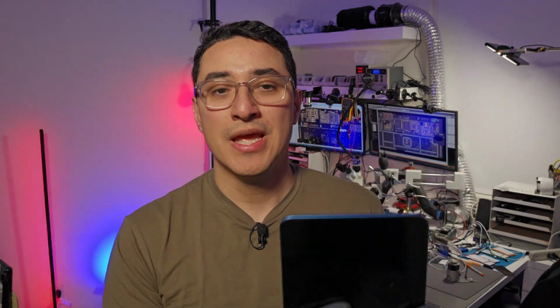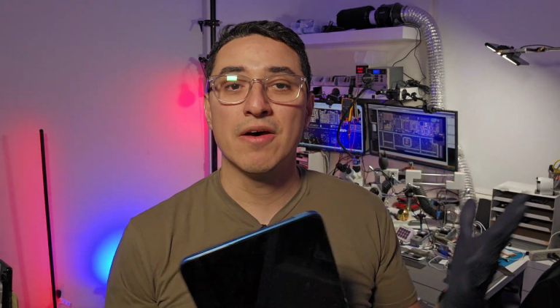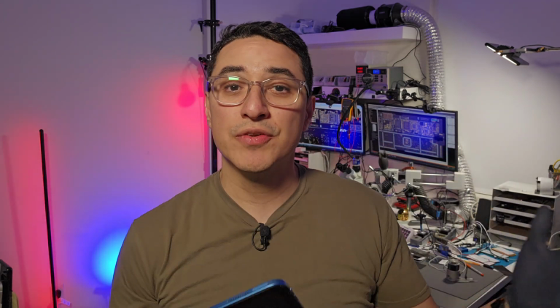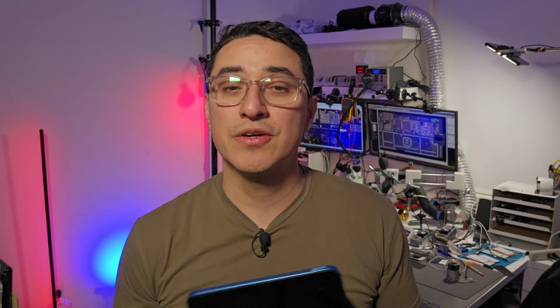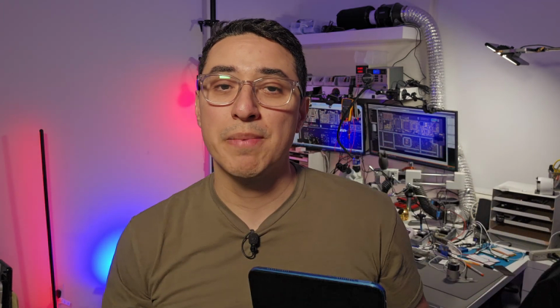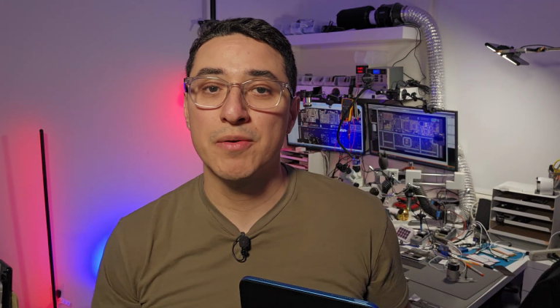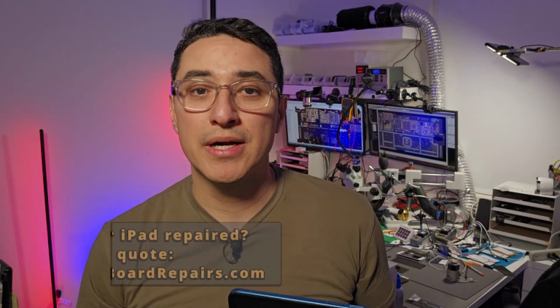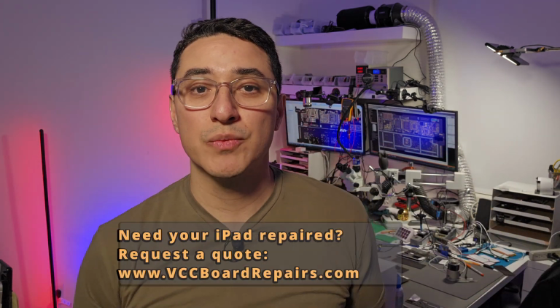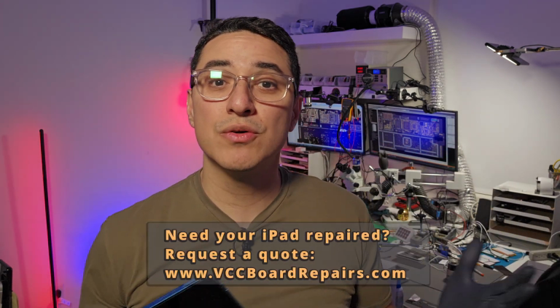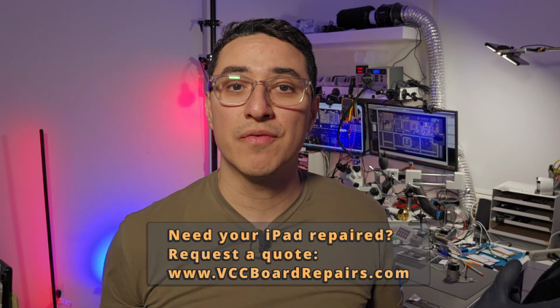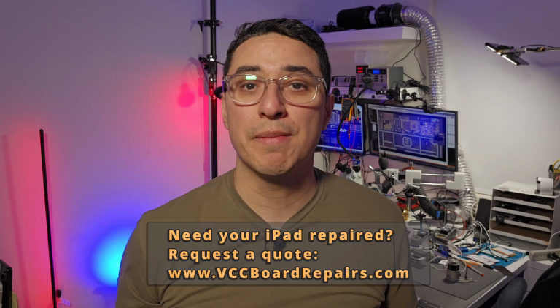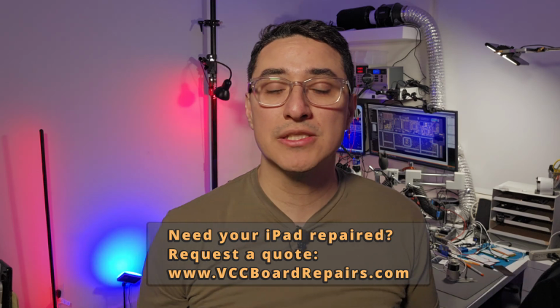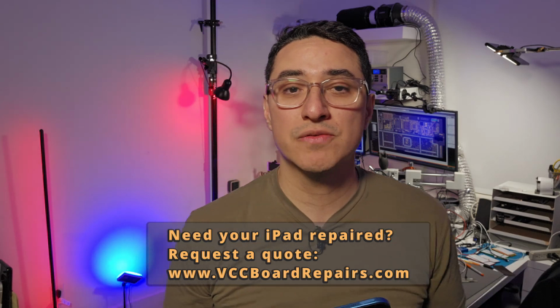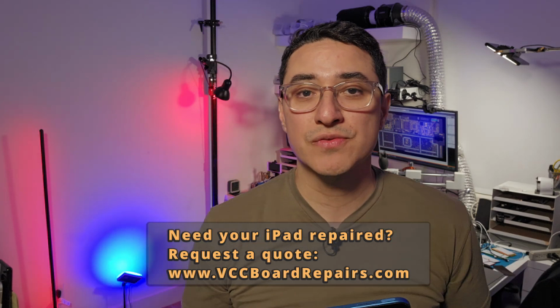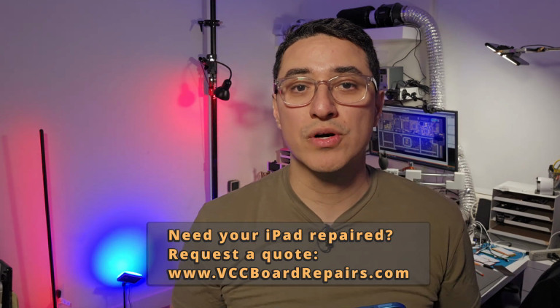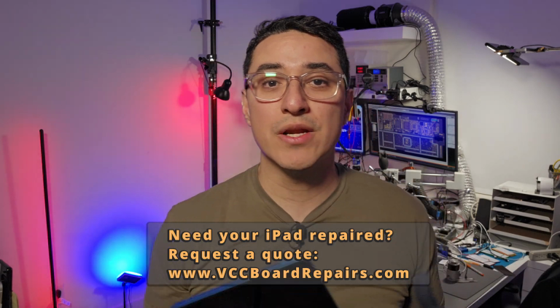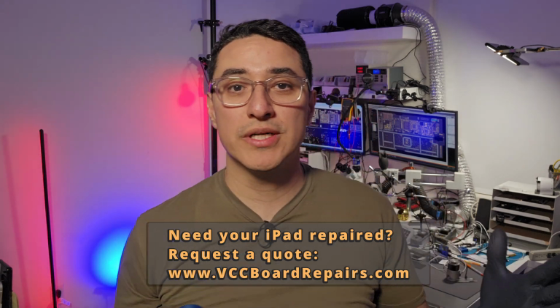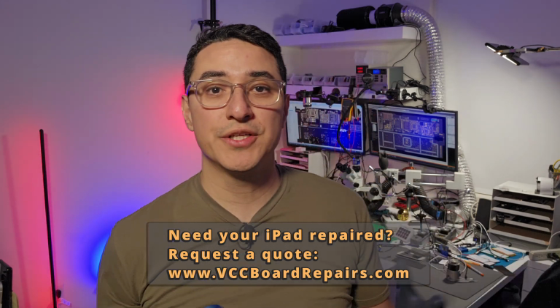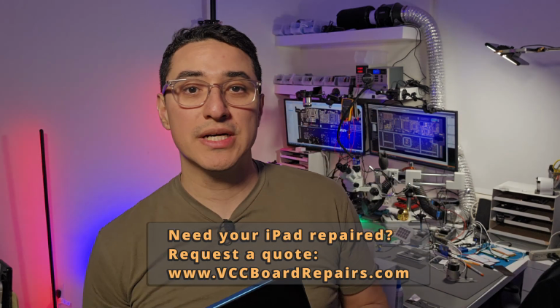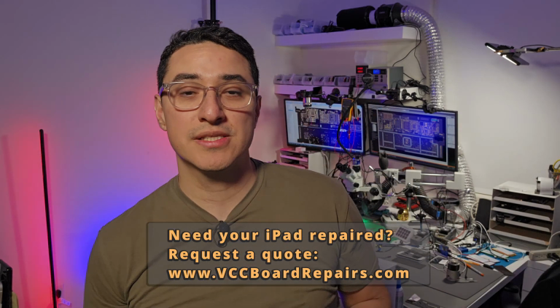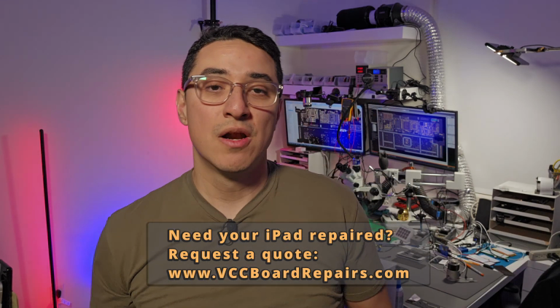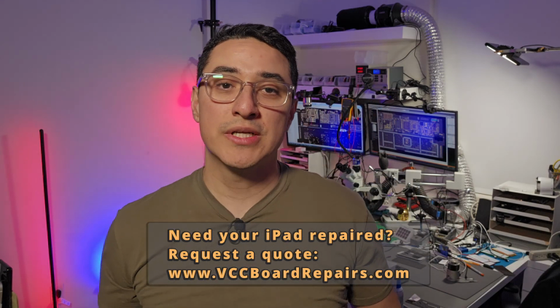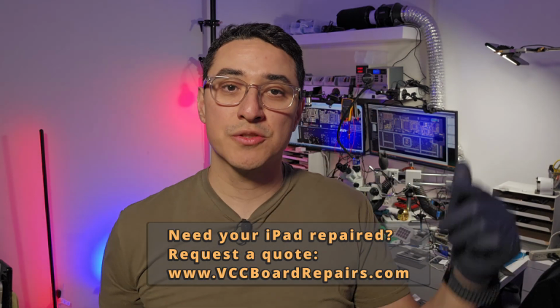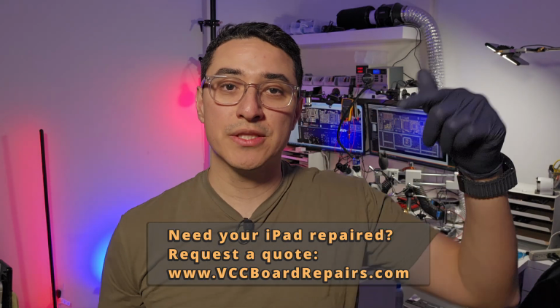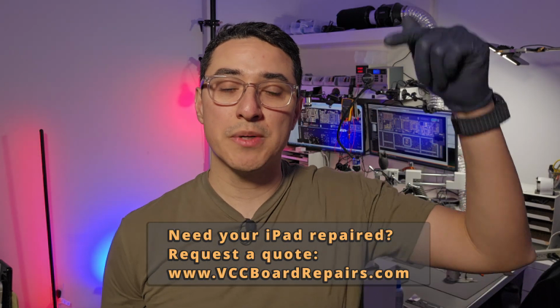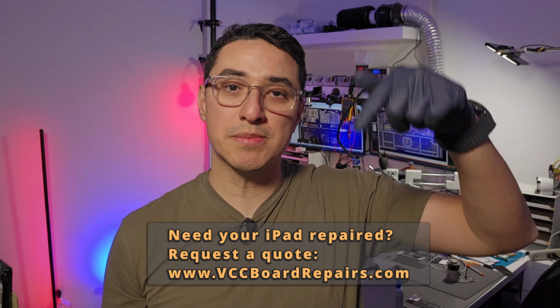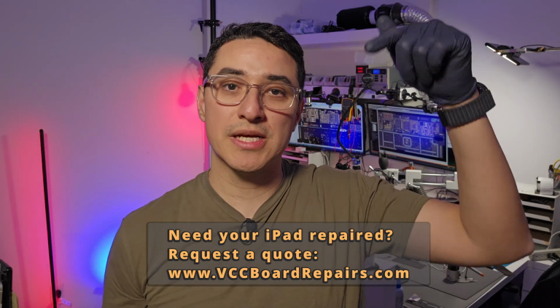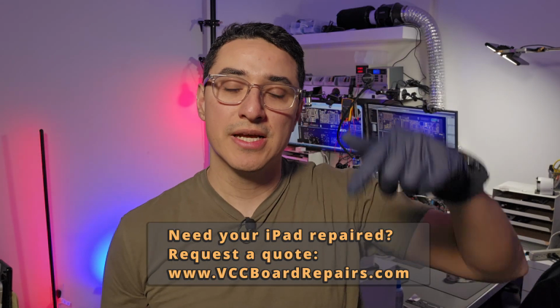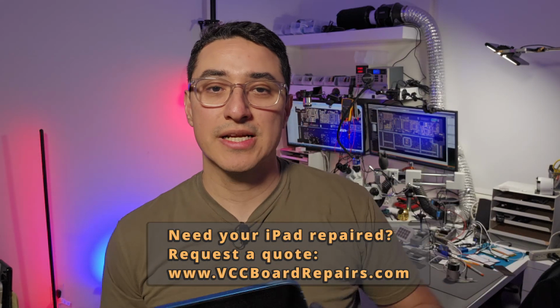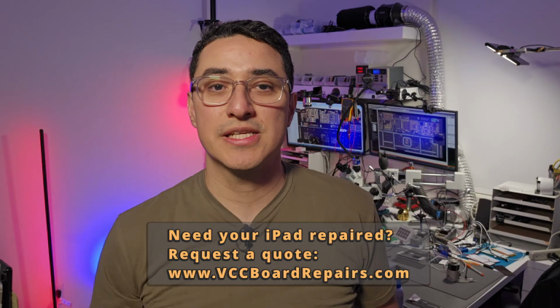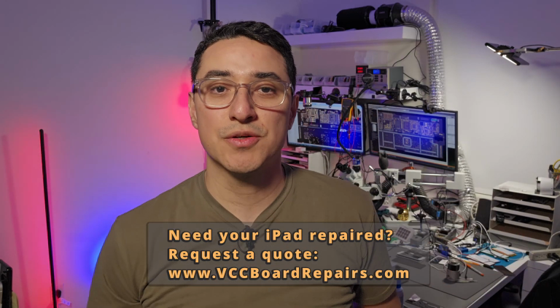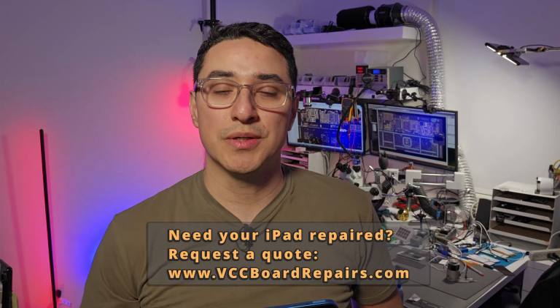Now, if you need your iPad repaired, we do offer mail-in service for anyone in the US. Reach out to me through my website and I can send you a quote.